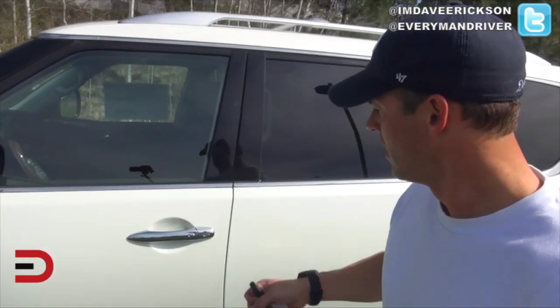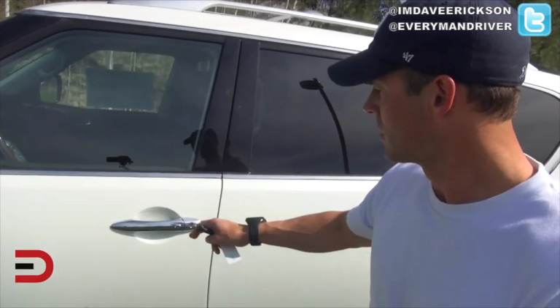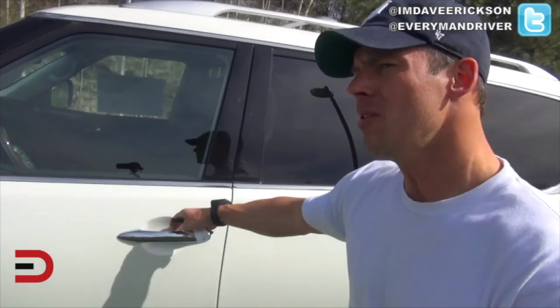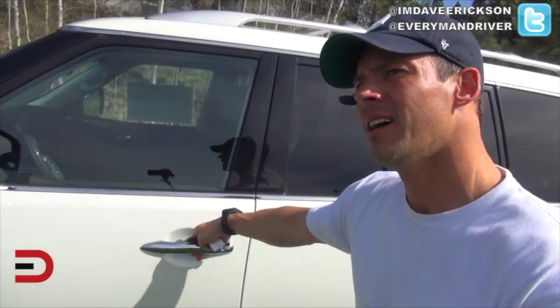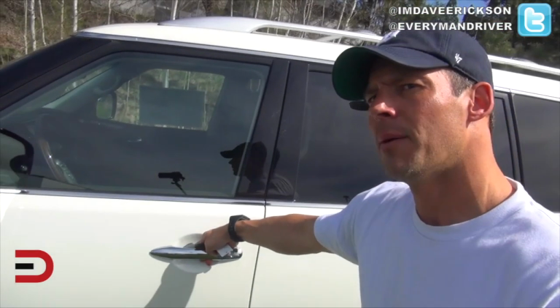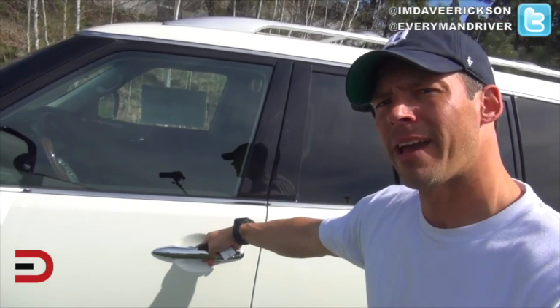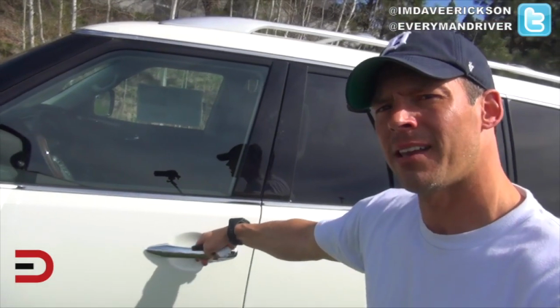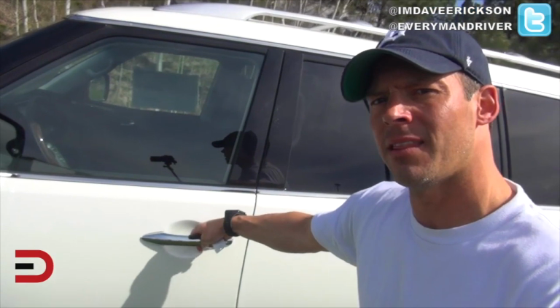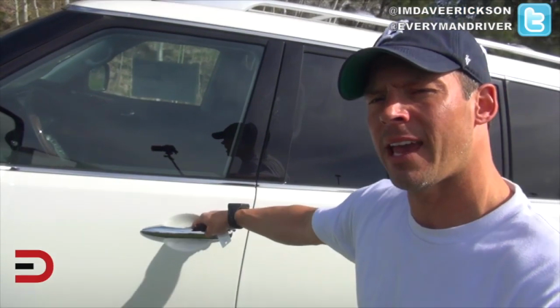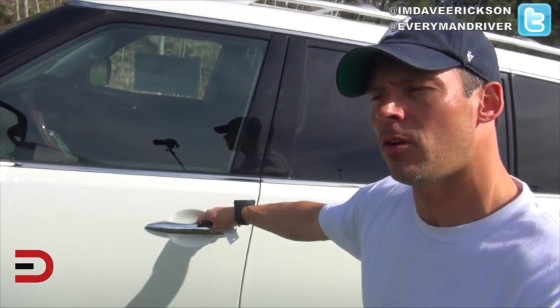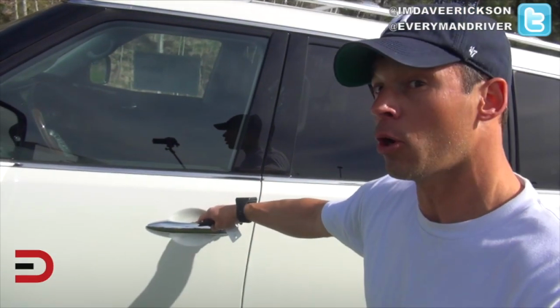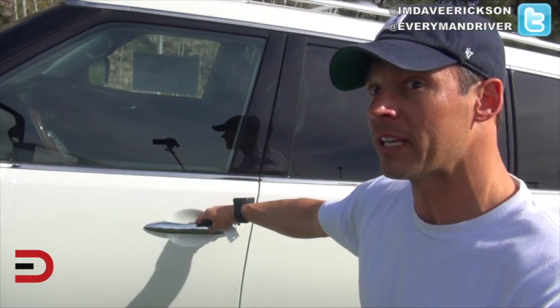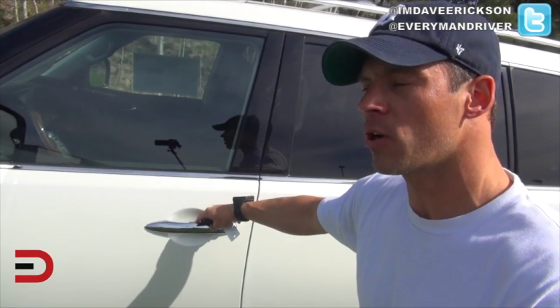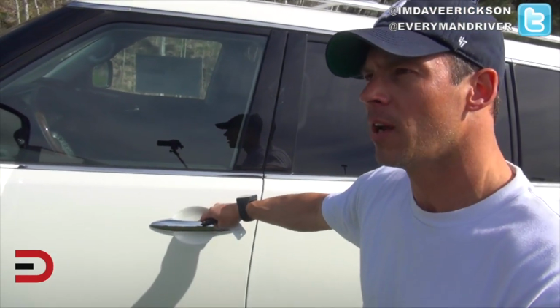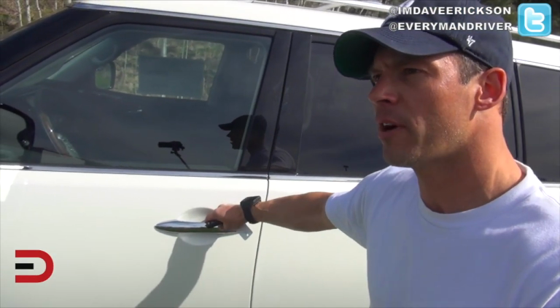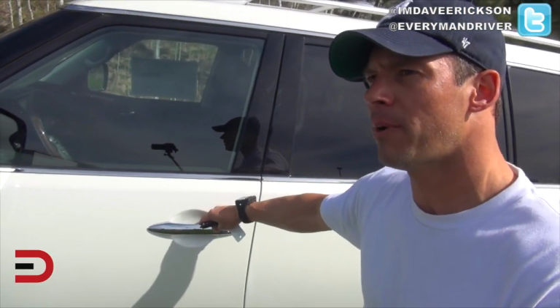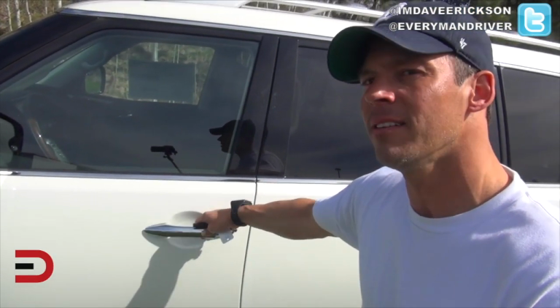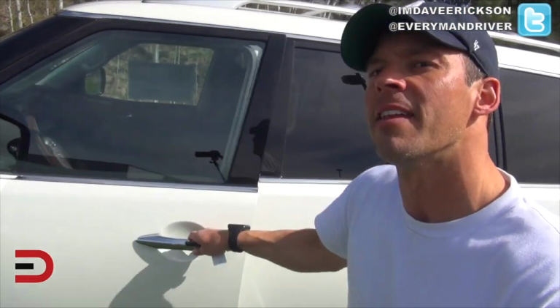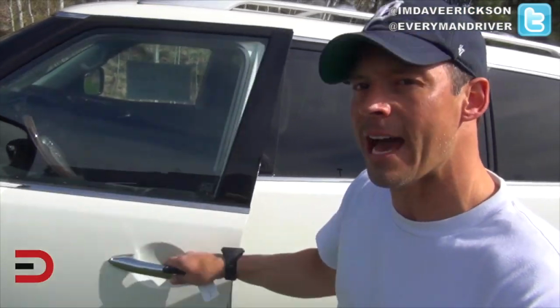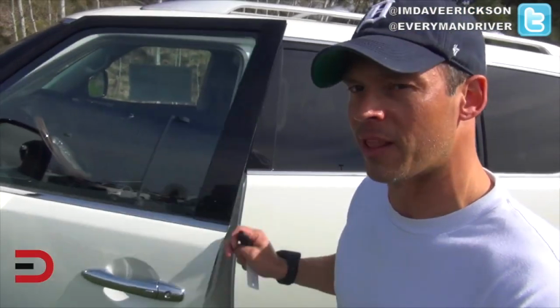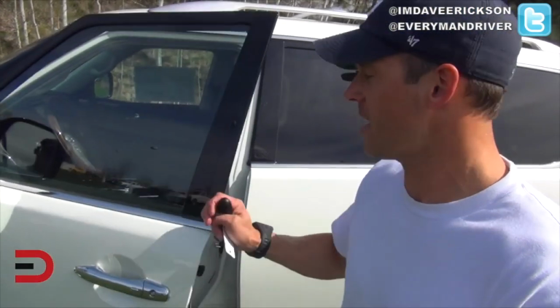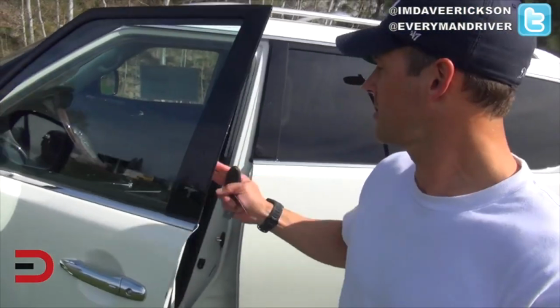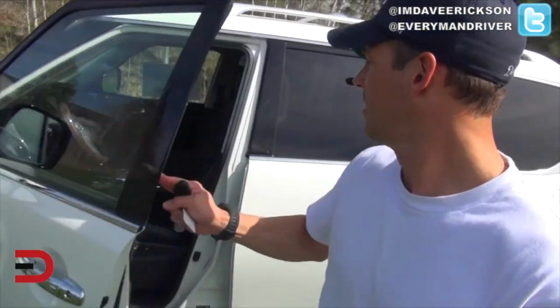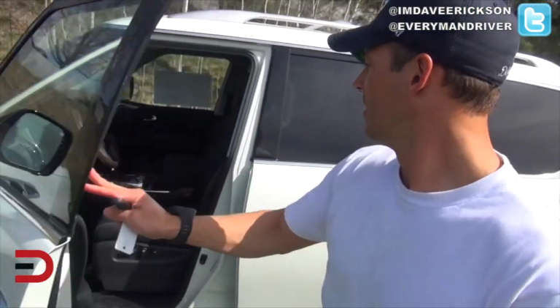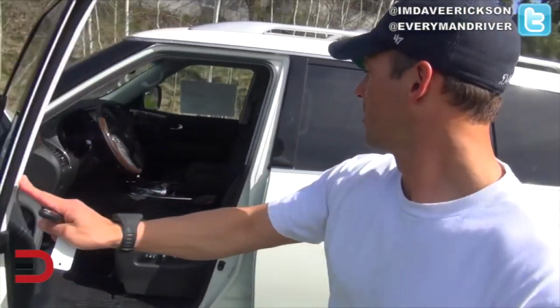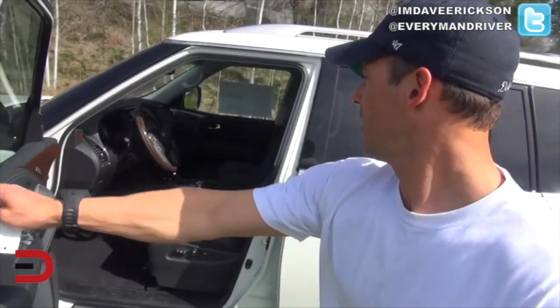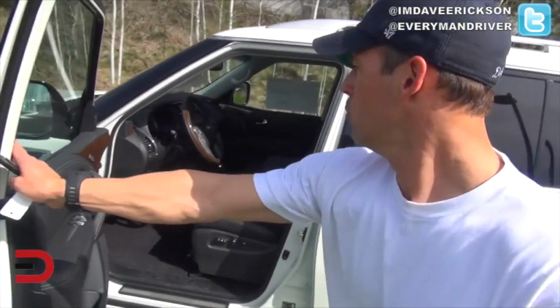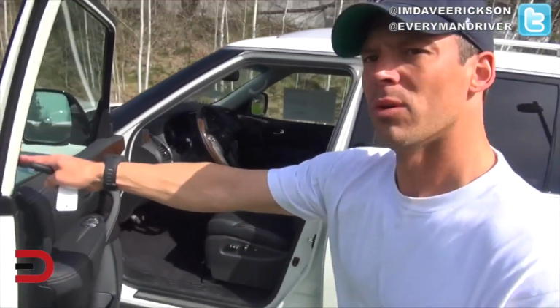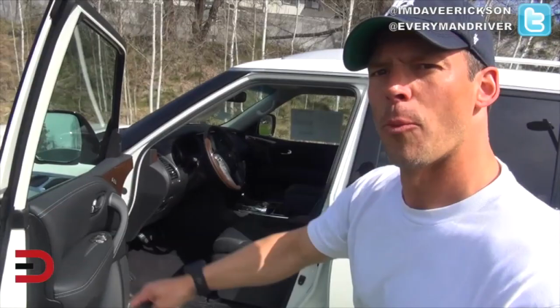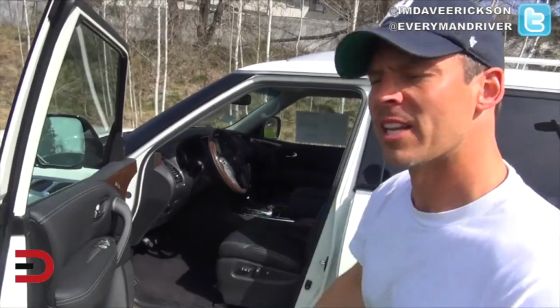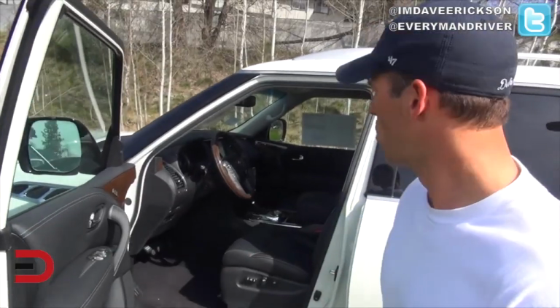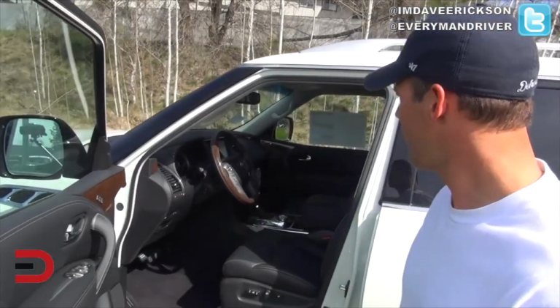Vehicle is locked. I put my hand in the handle — no, it doesn't work. Press the button, now it unlocks. Opens nice and wide.